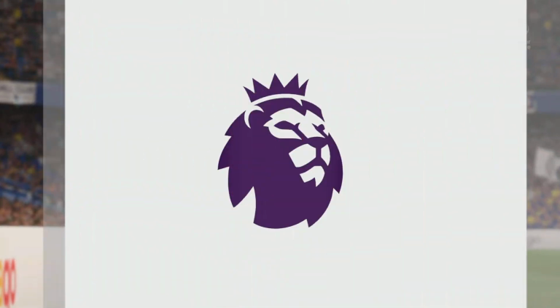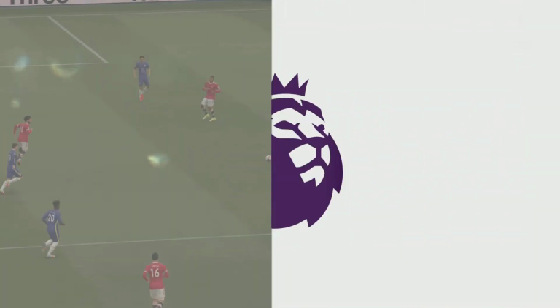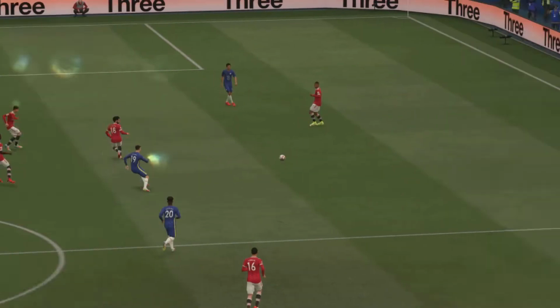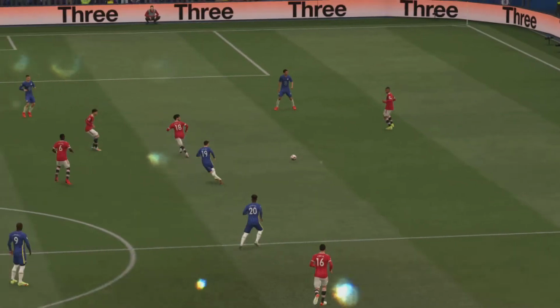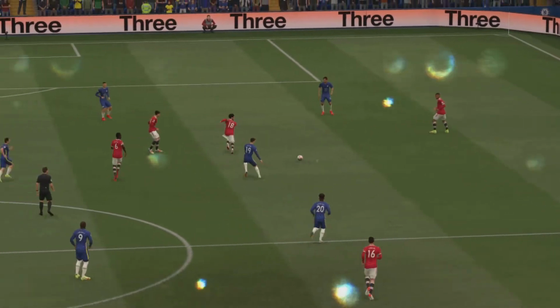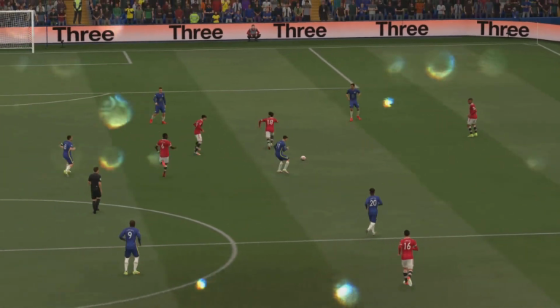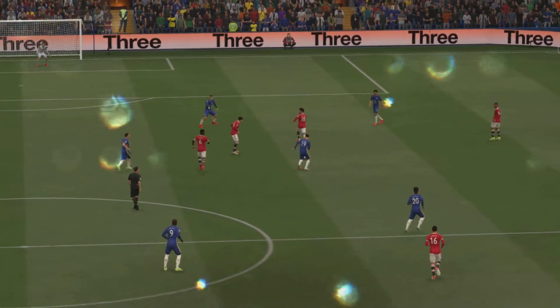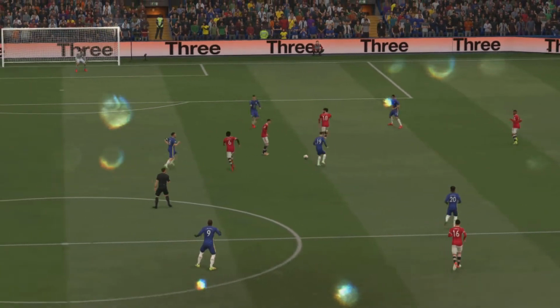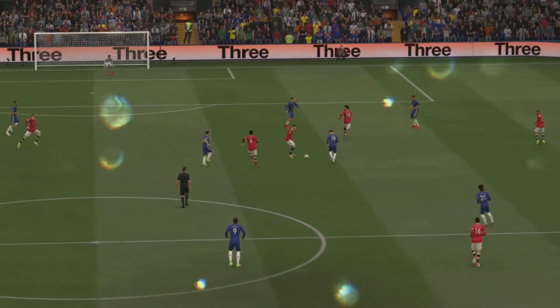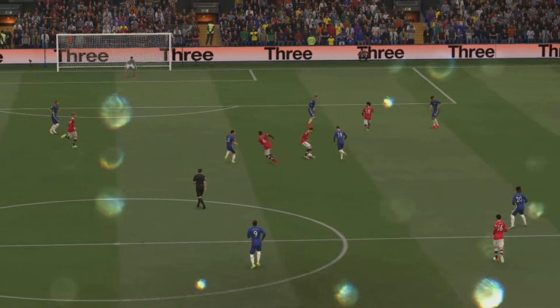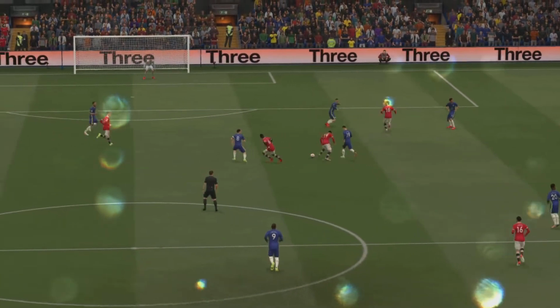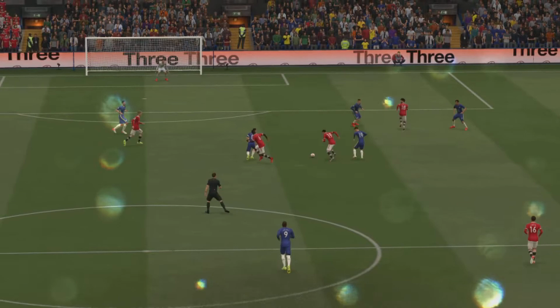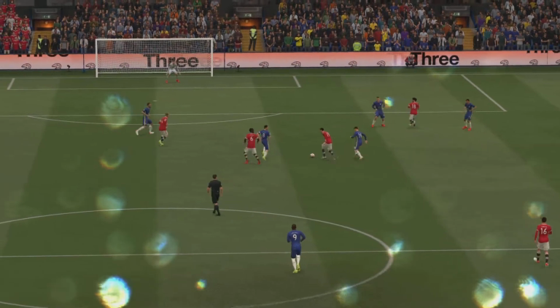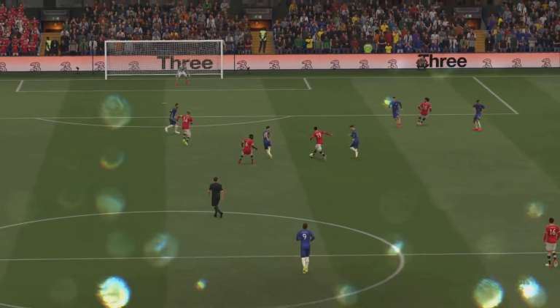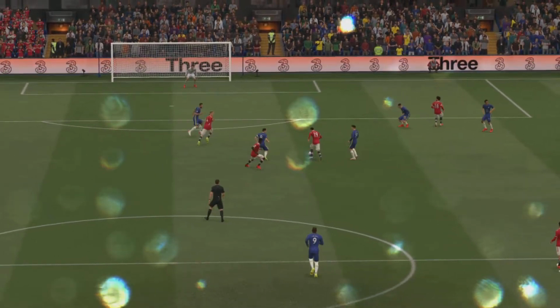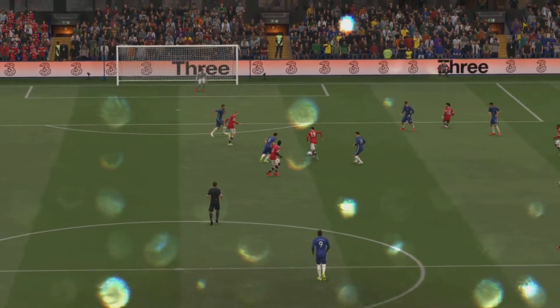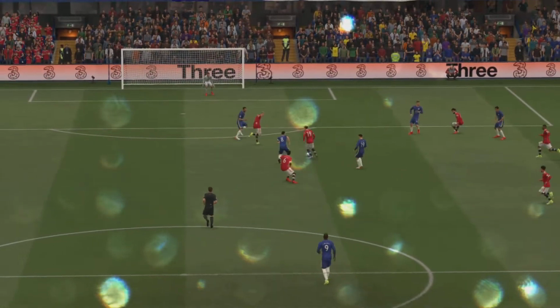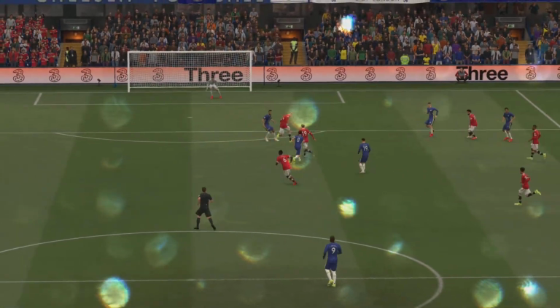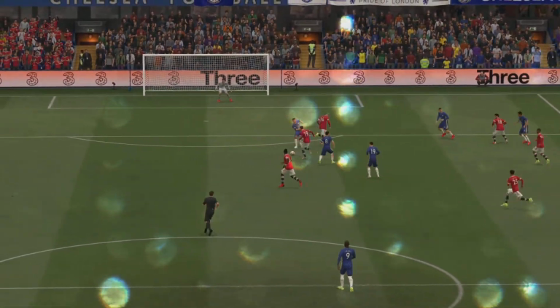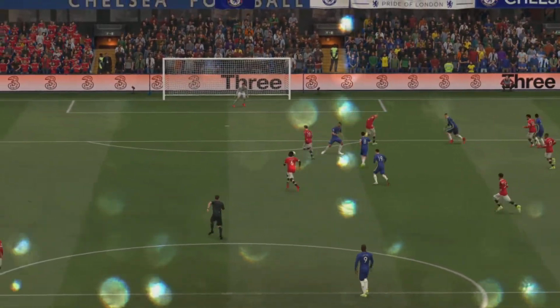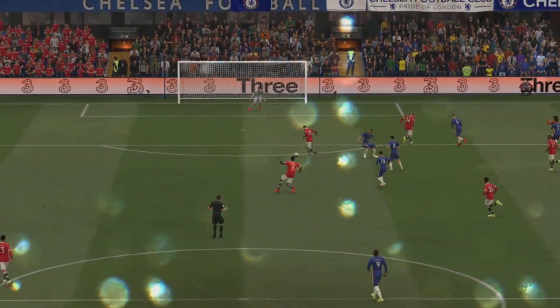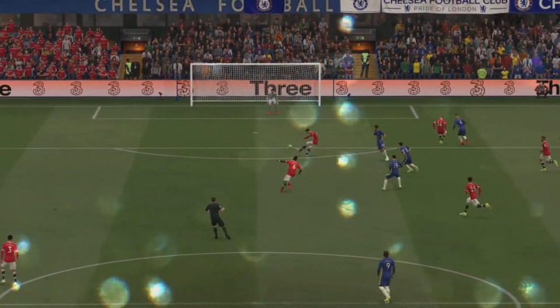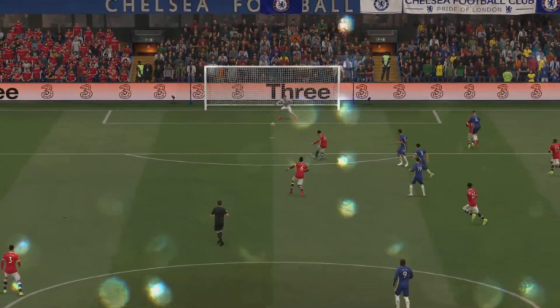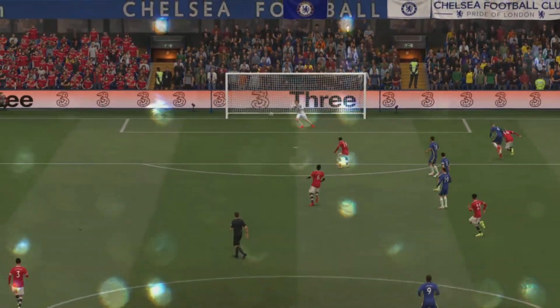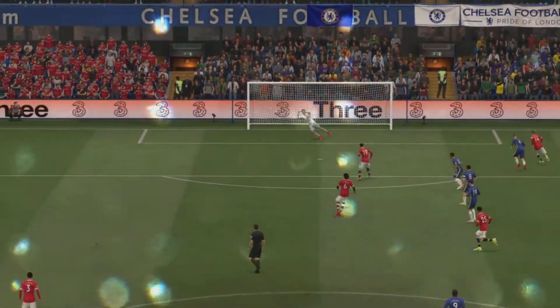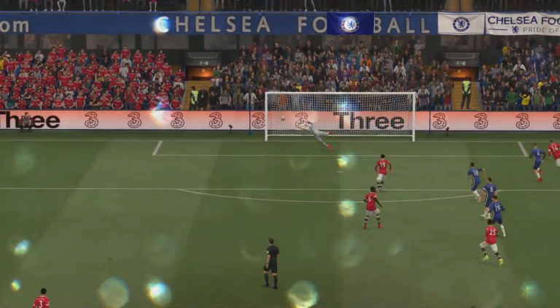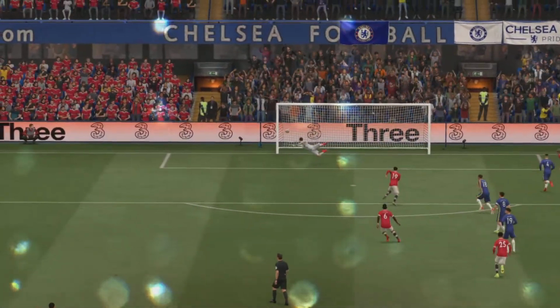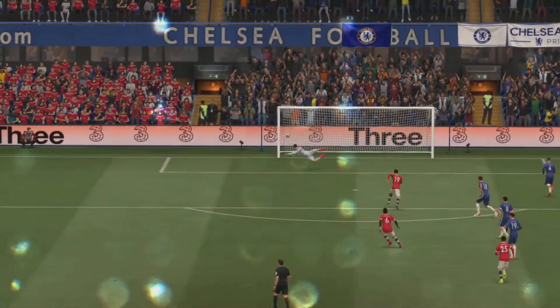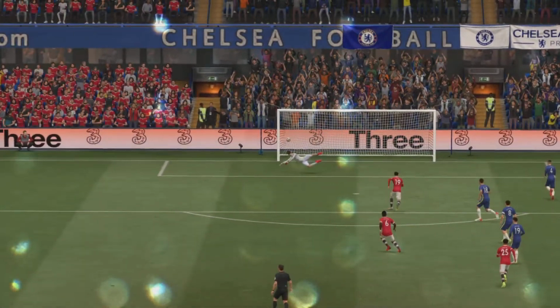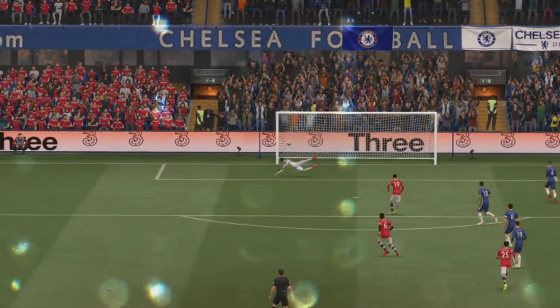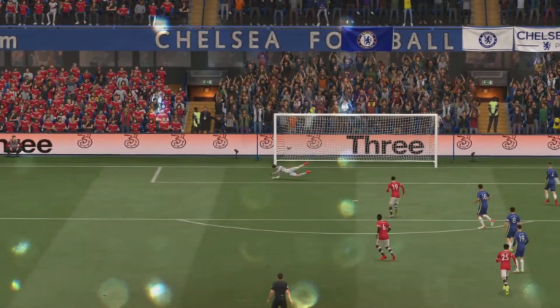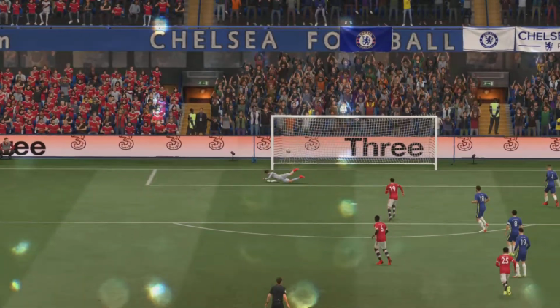Here it is again — he goes past these markers so easily with just a drop of the shoulder, and once he gets onto it he just smashes it past the keeper.